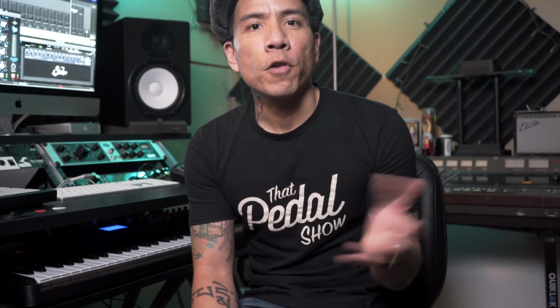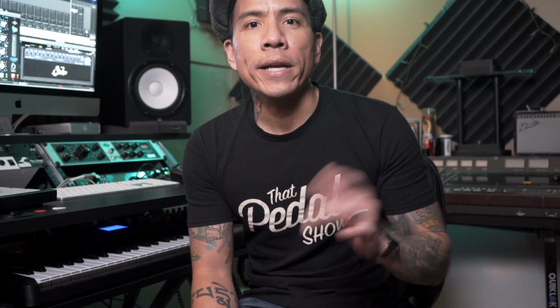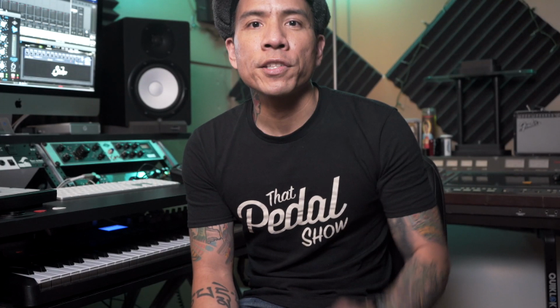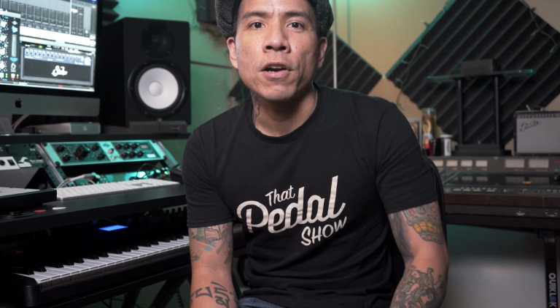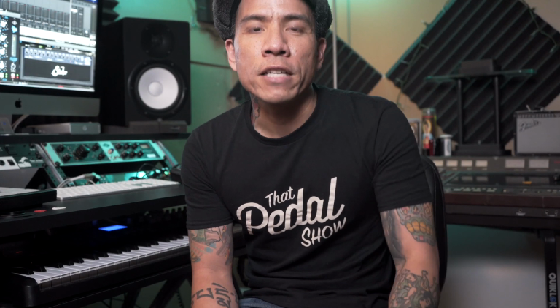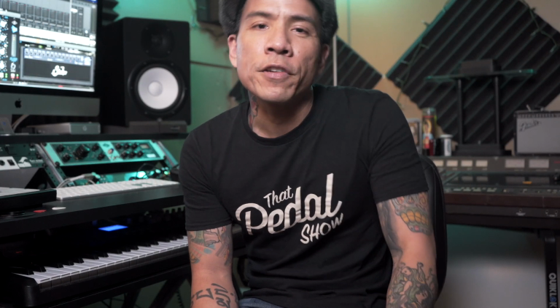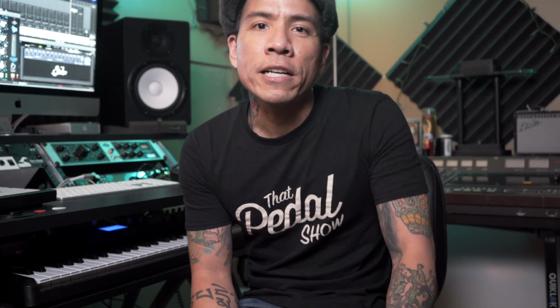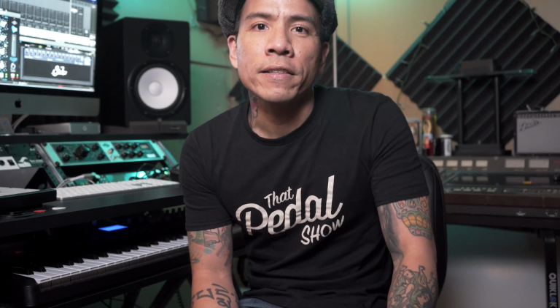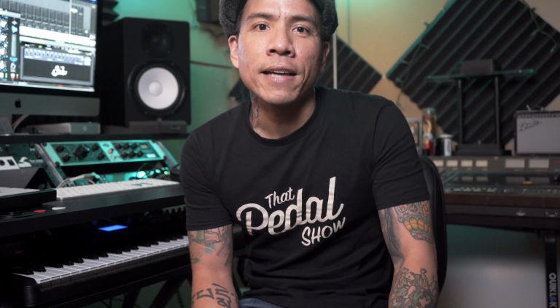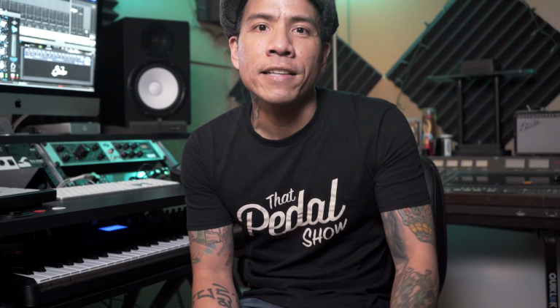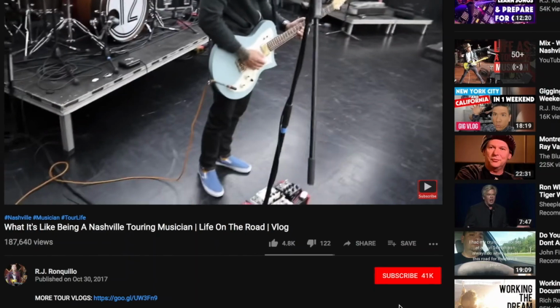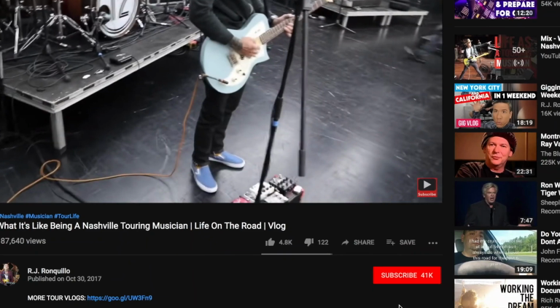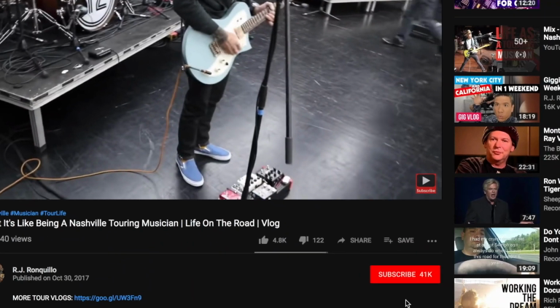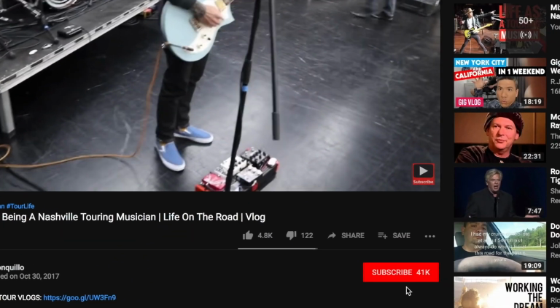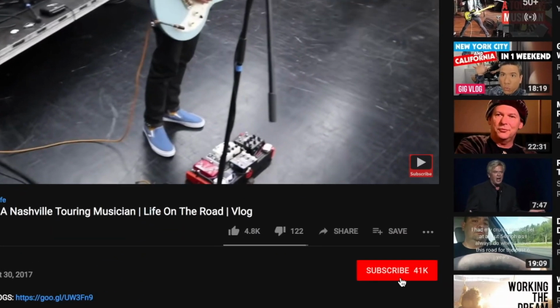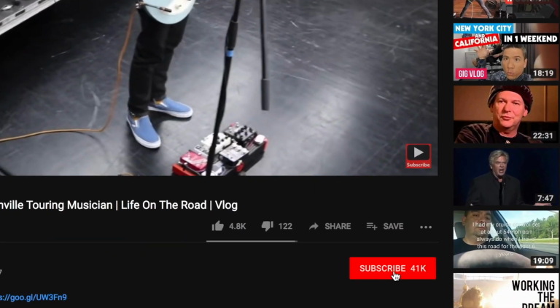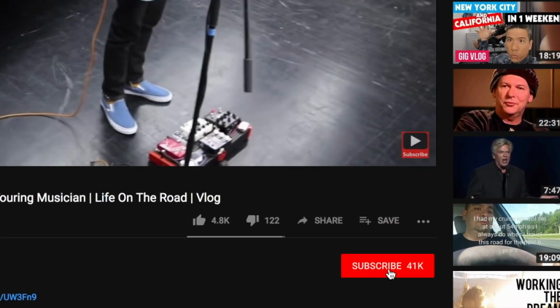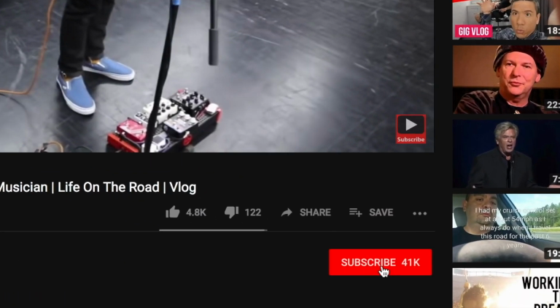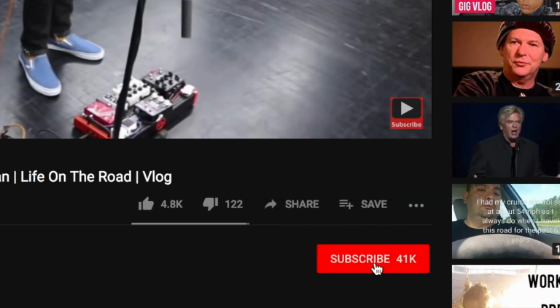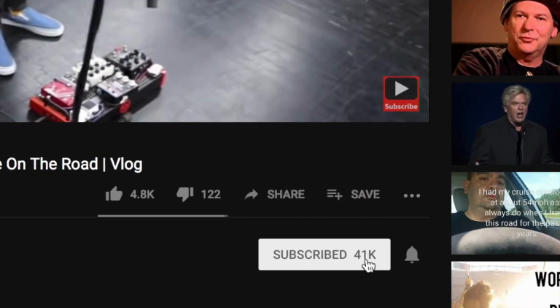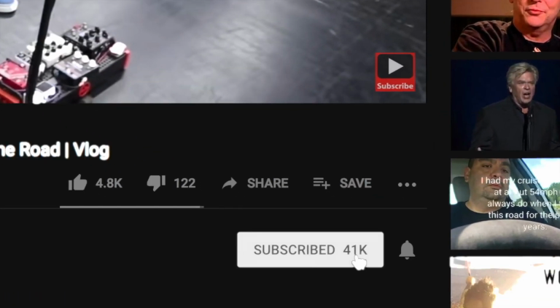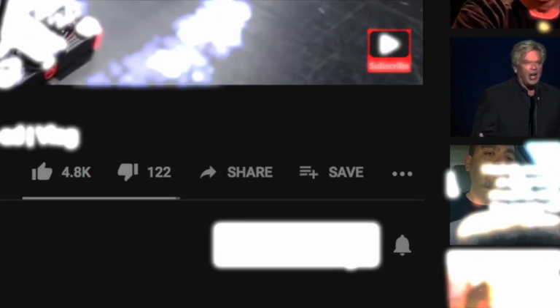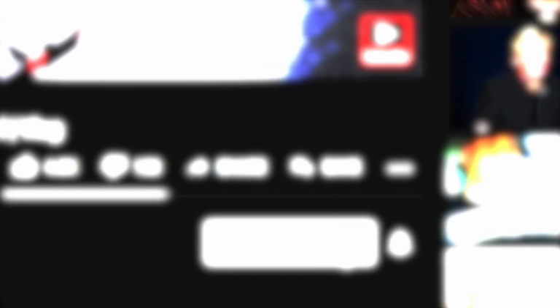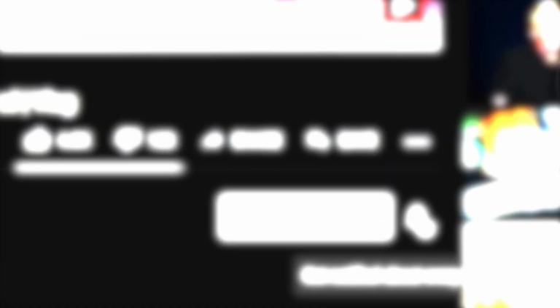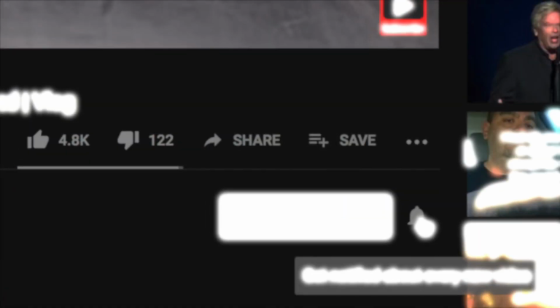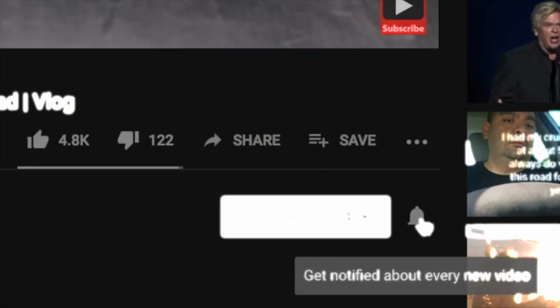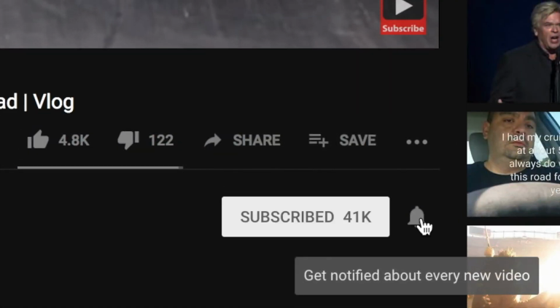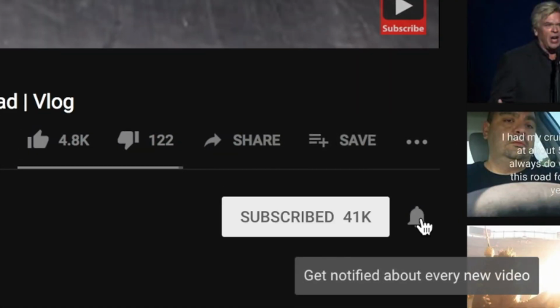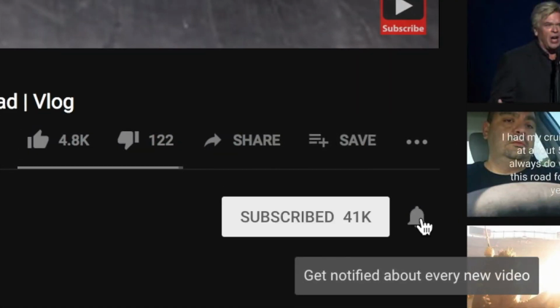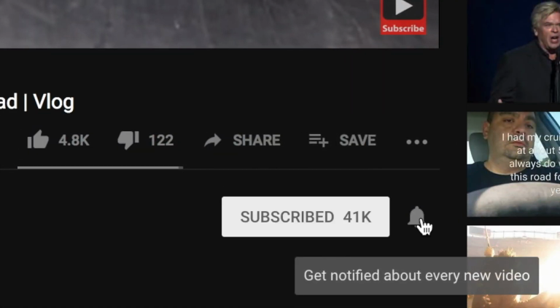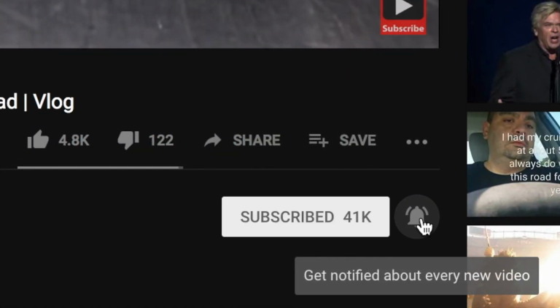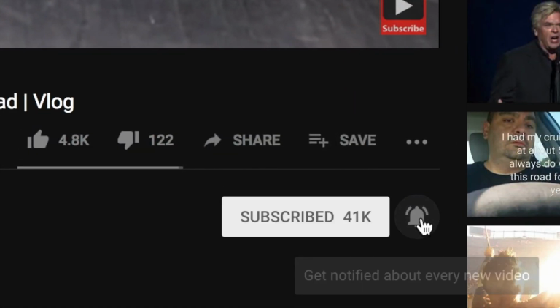Before we get started, if you're into these kinds of videos don't forget to click subscribe and hit that bell icon to stay in the loop.